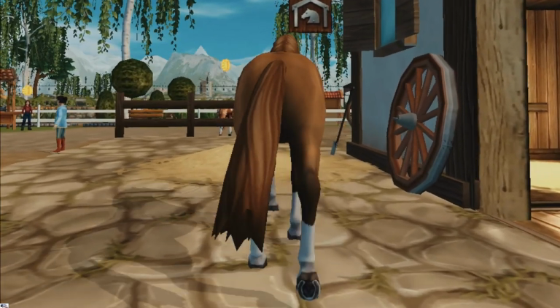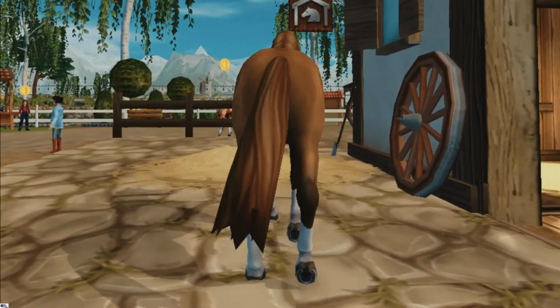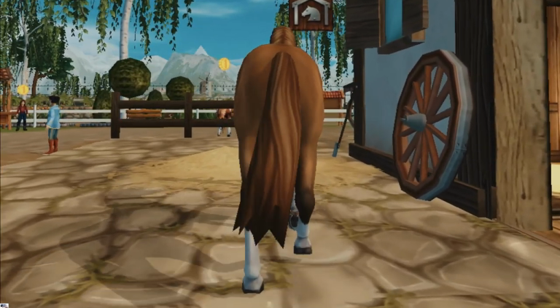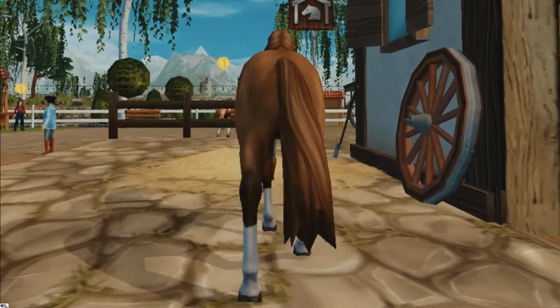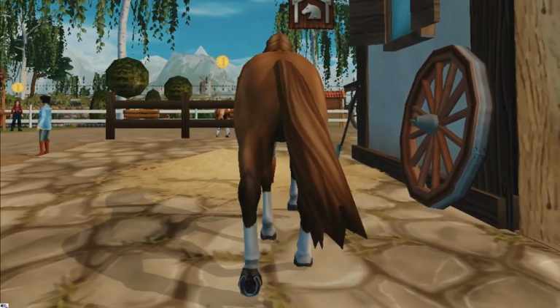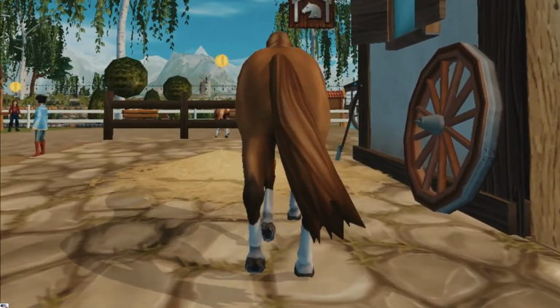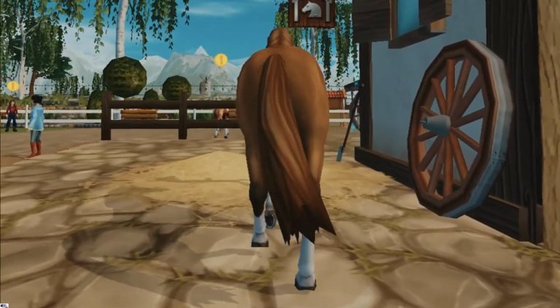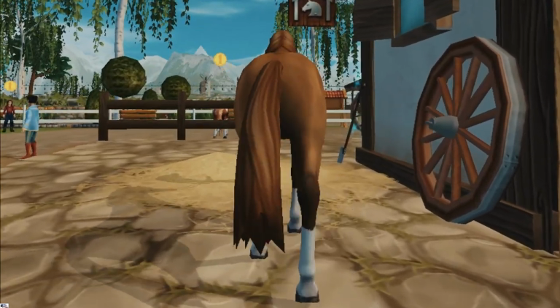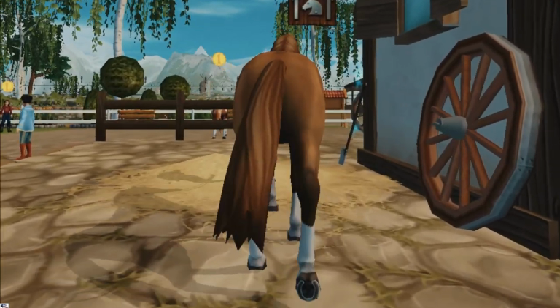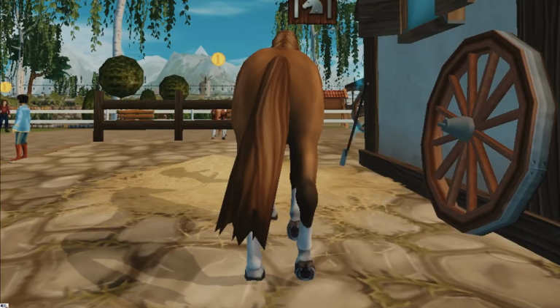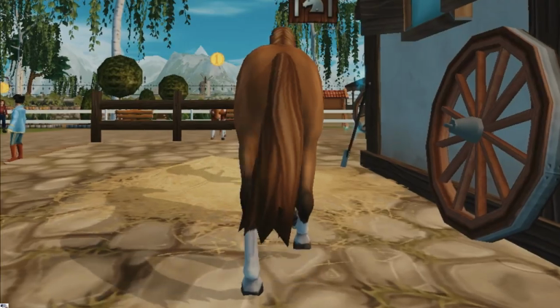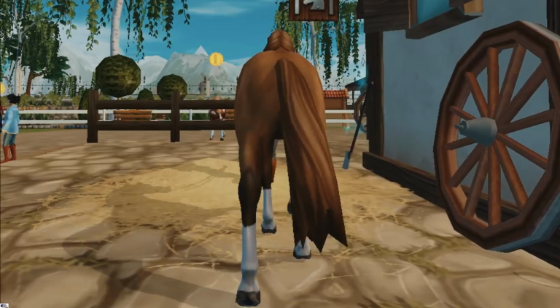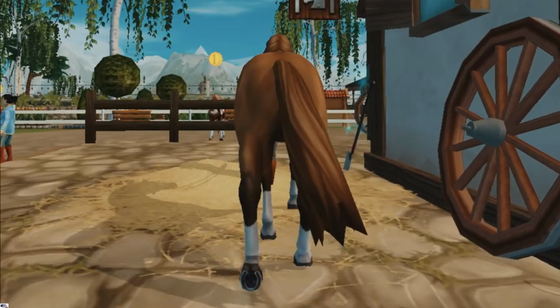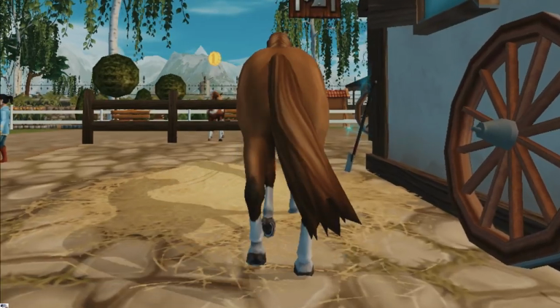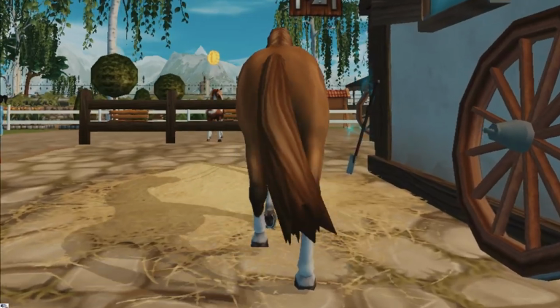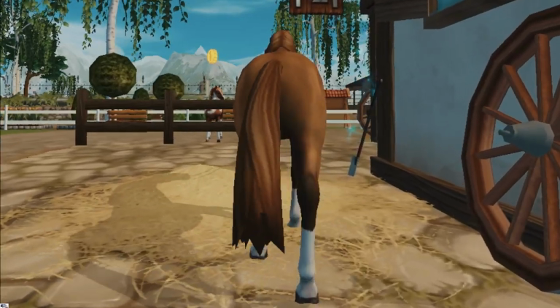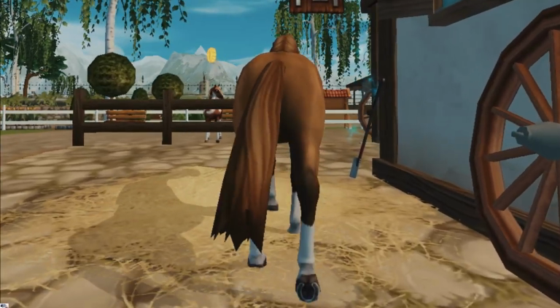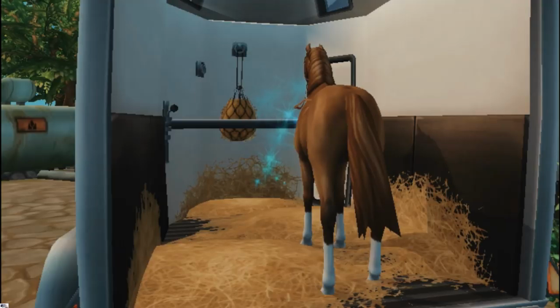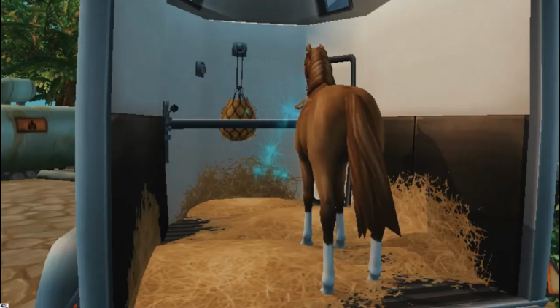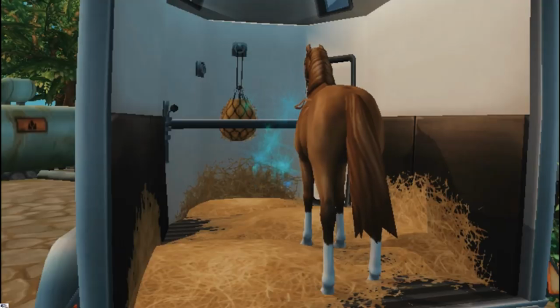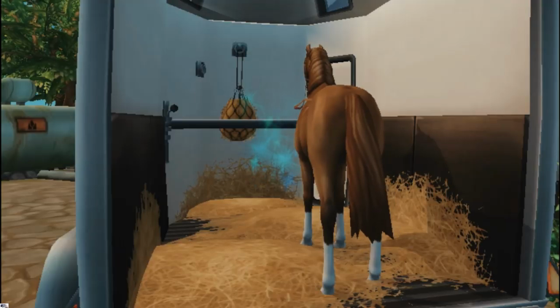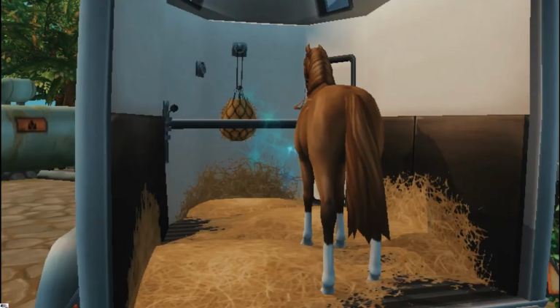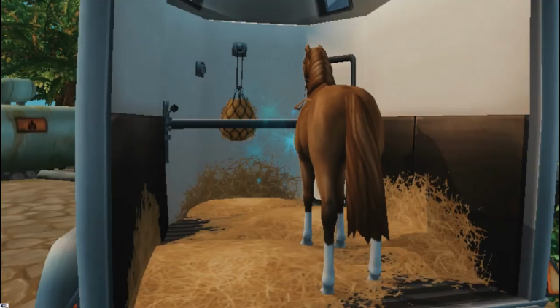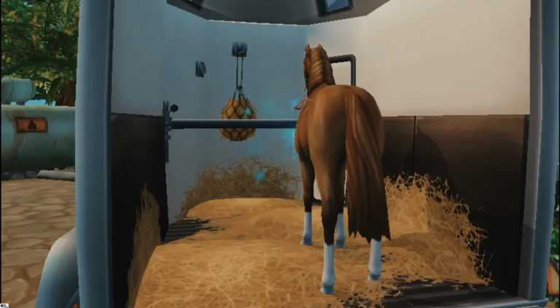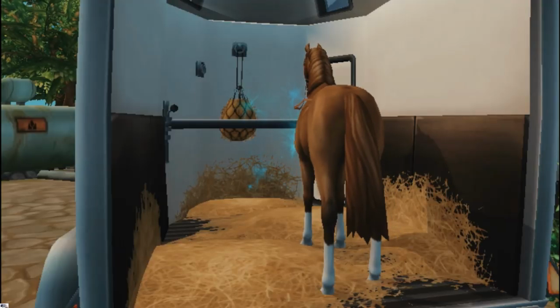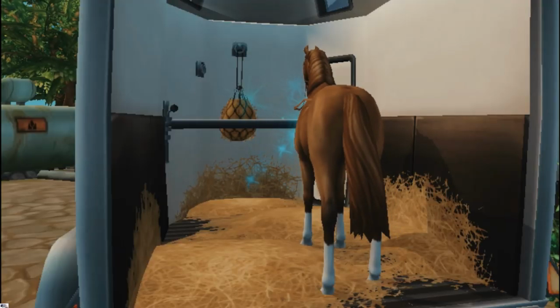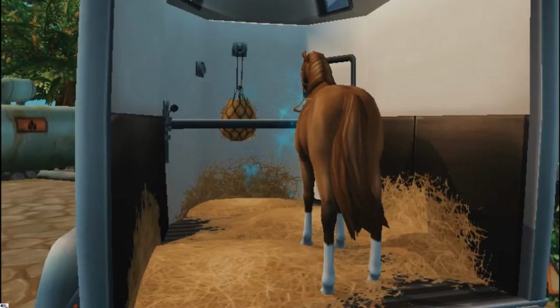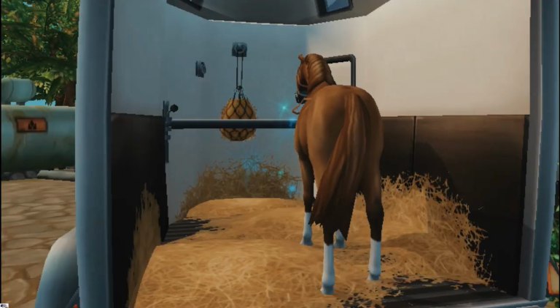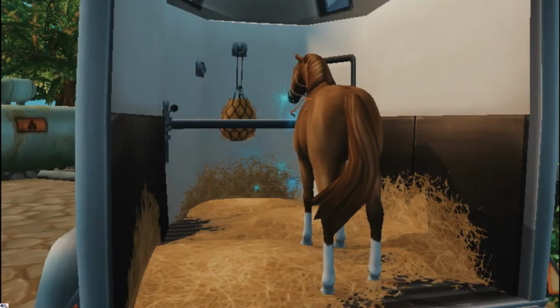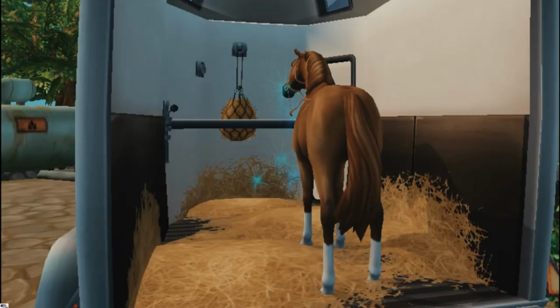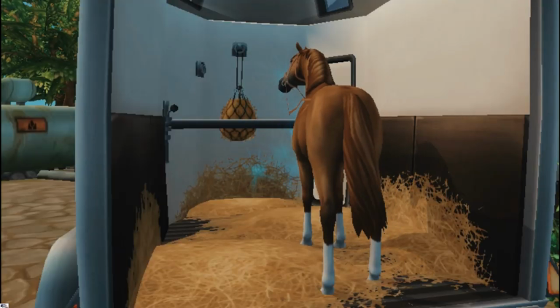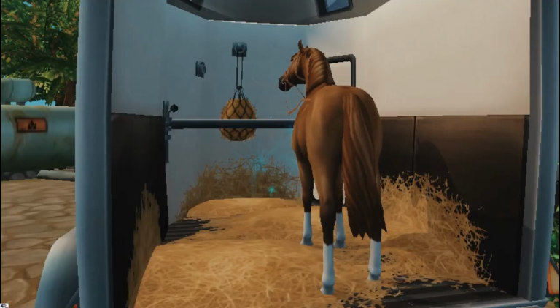I also got a new trailer recently, which is super exciting — it's taken a little while to get all the horses accustomed to it. Nonetheless, we're on our way!